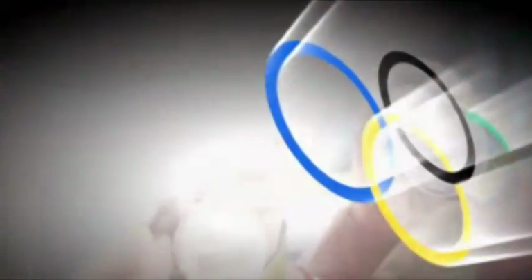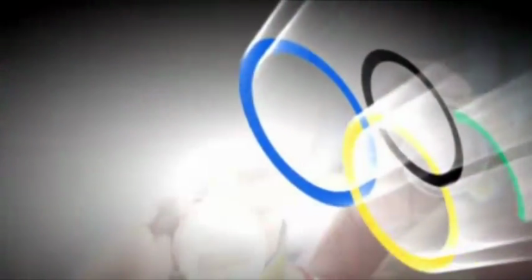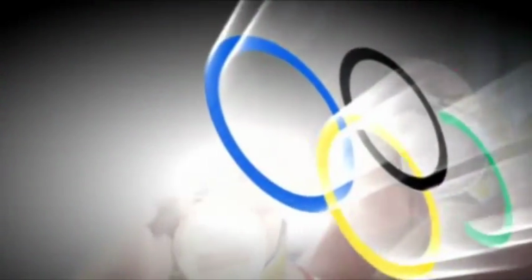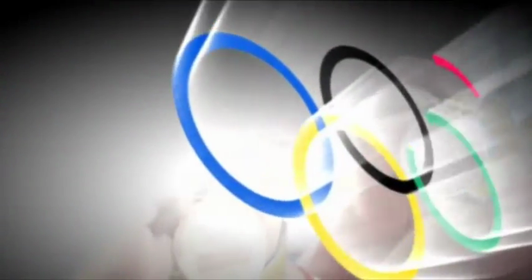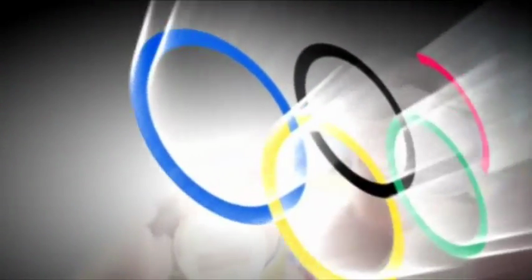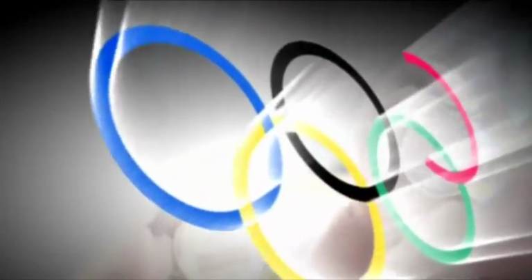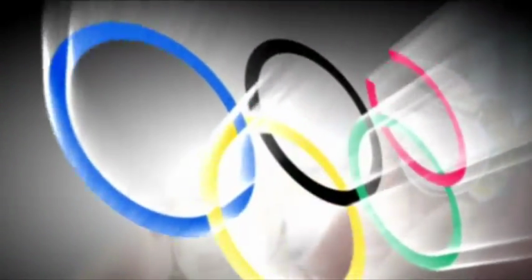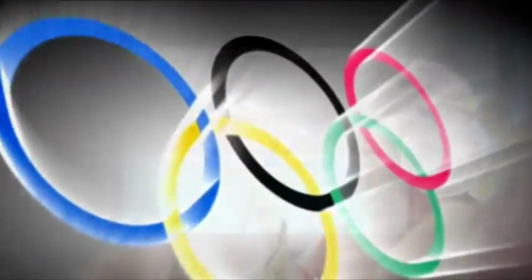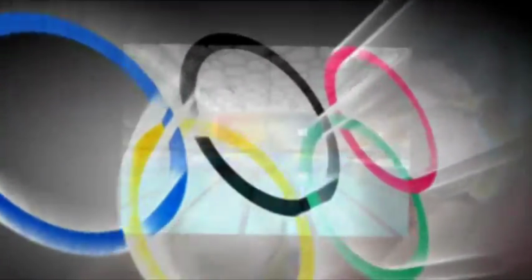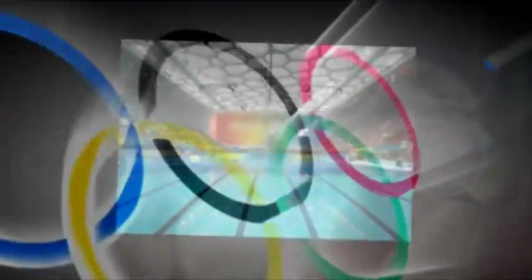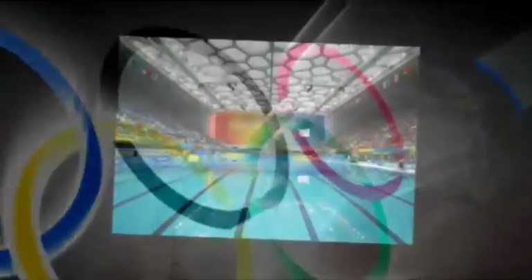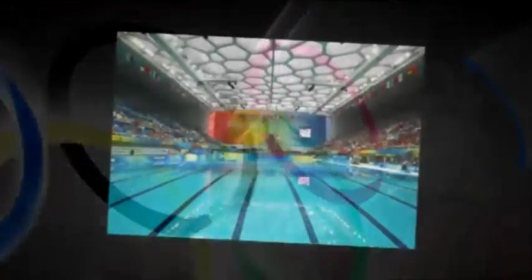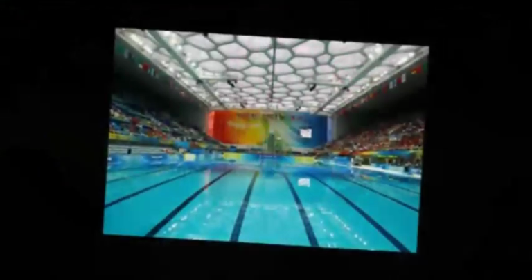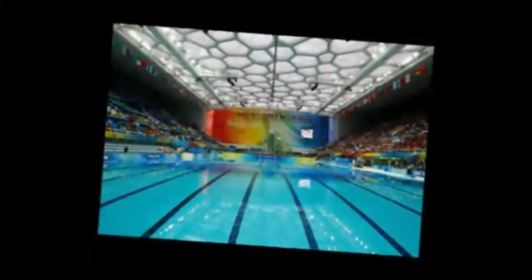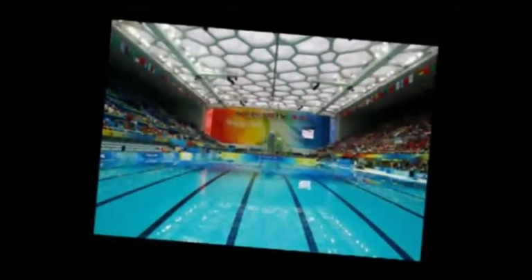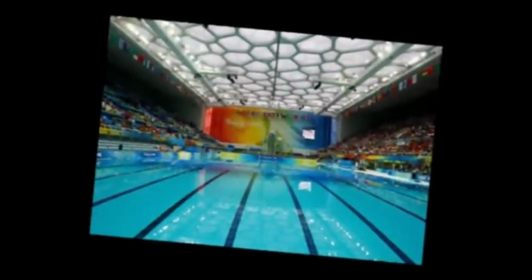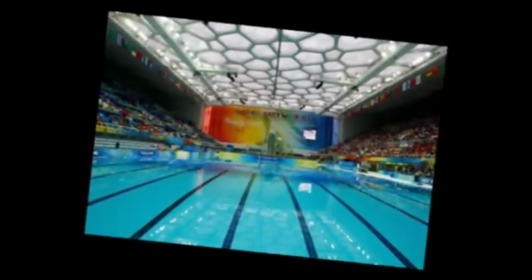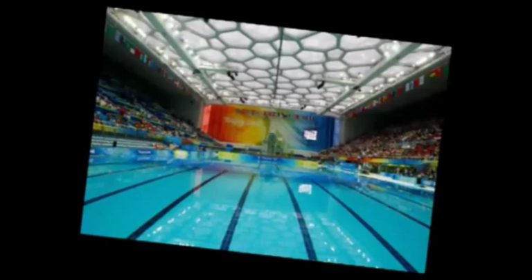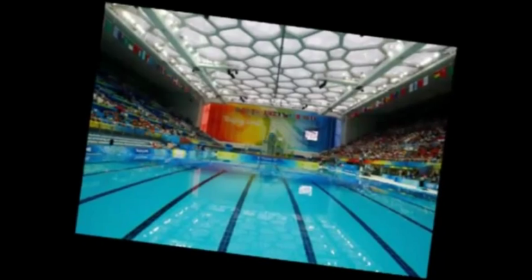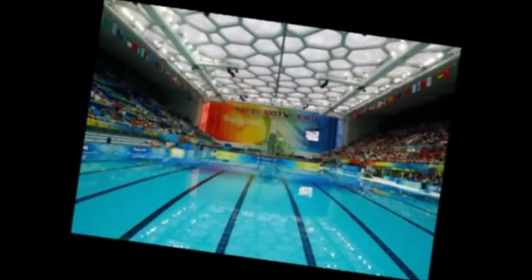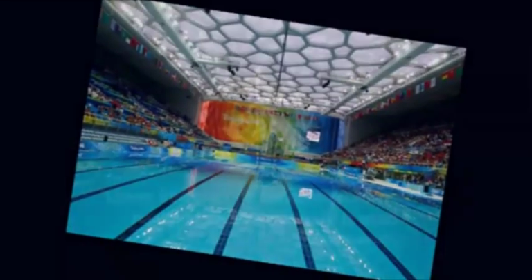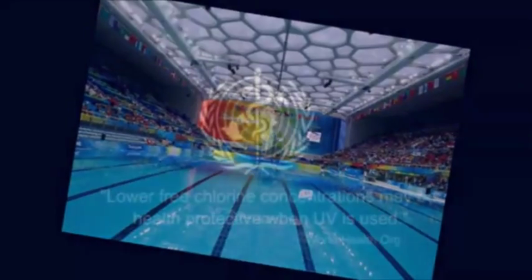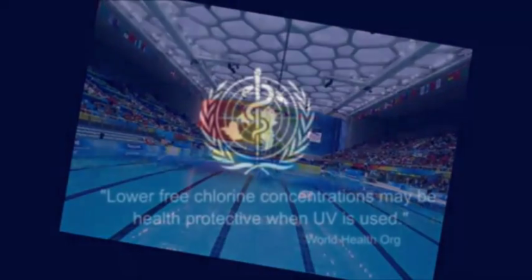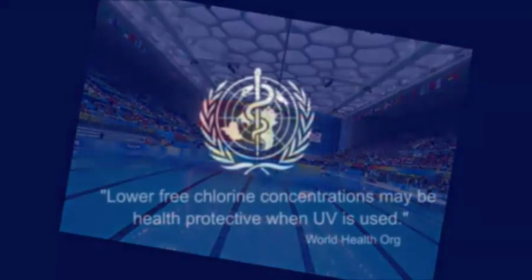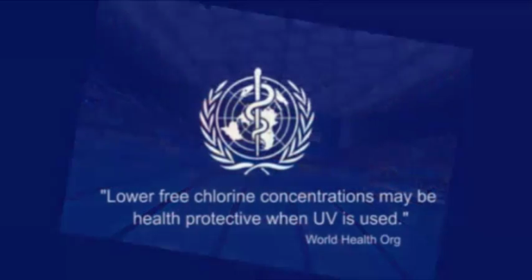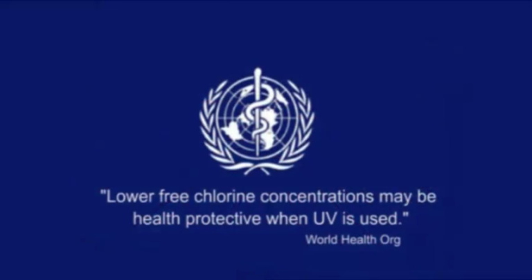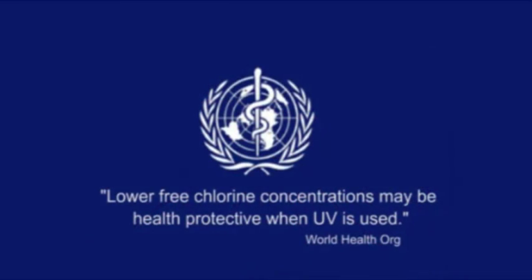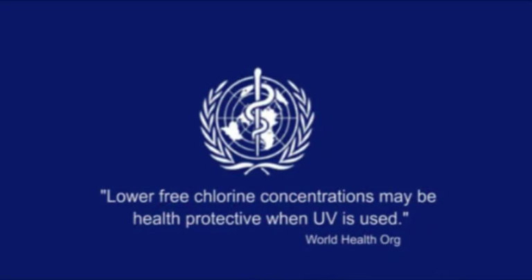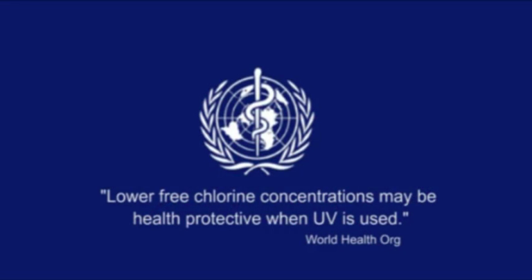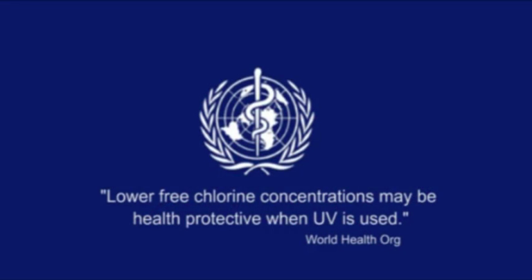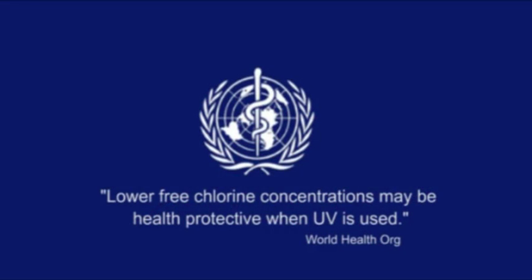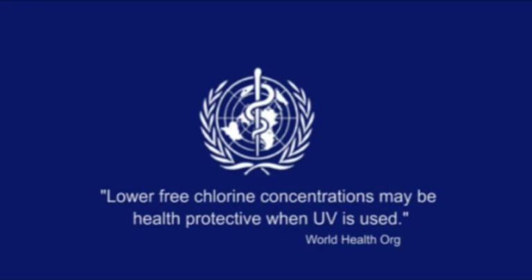Ultraviolet was the water quality product of choice for the Olympic Games and is recommended by the World Health Organization.